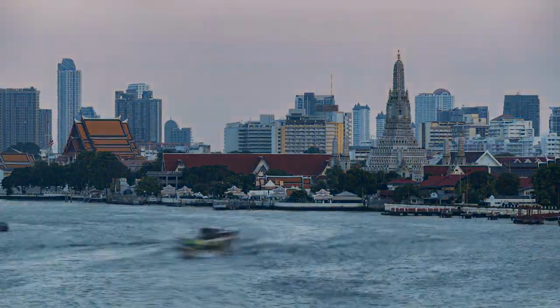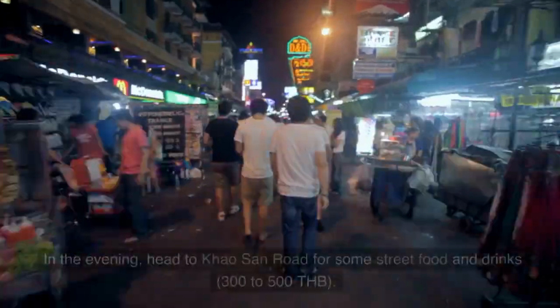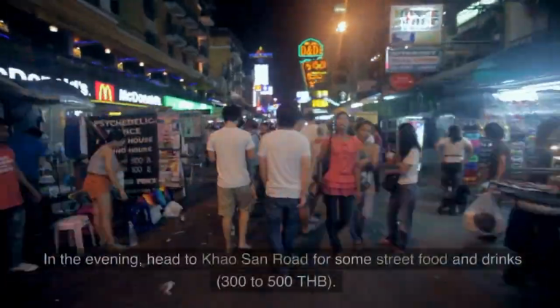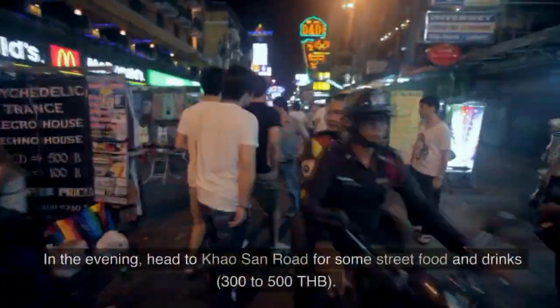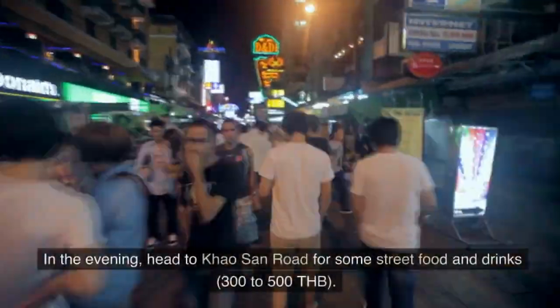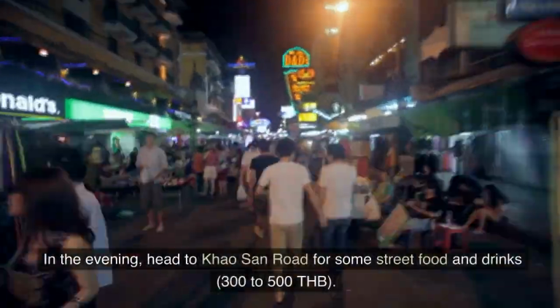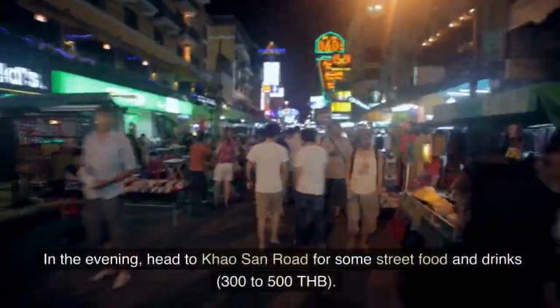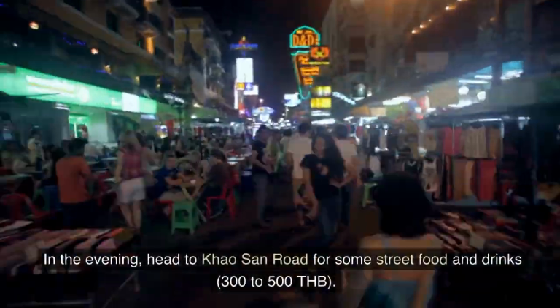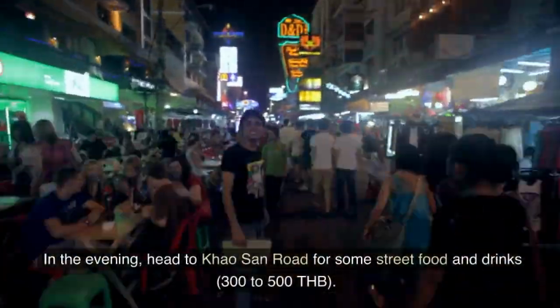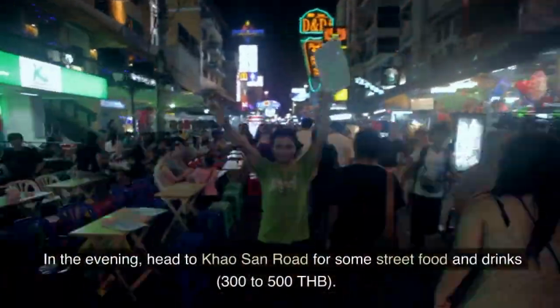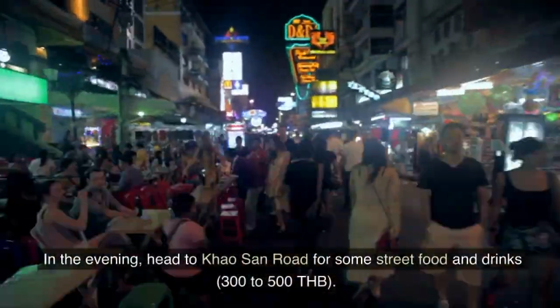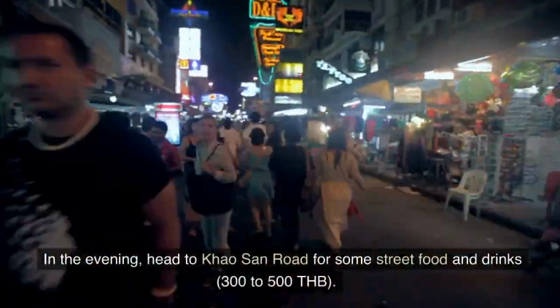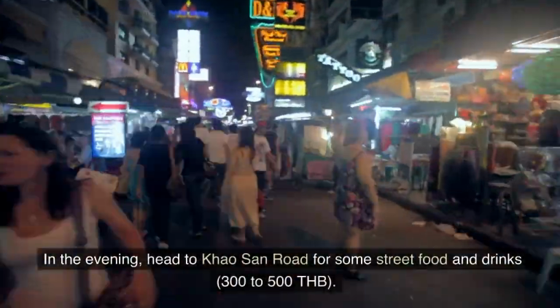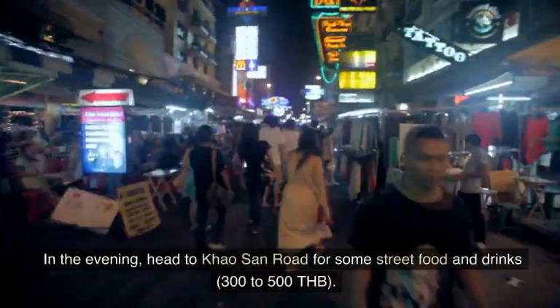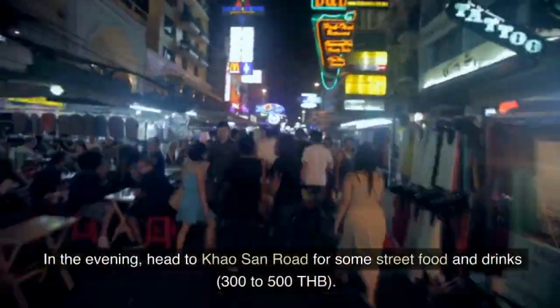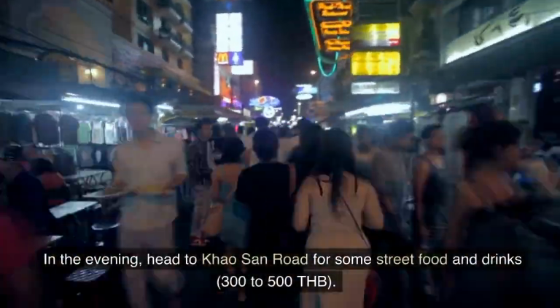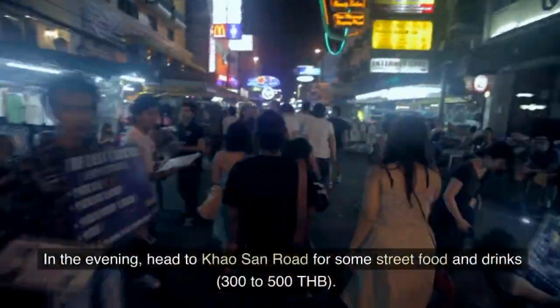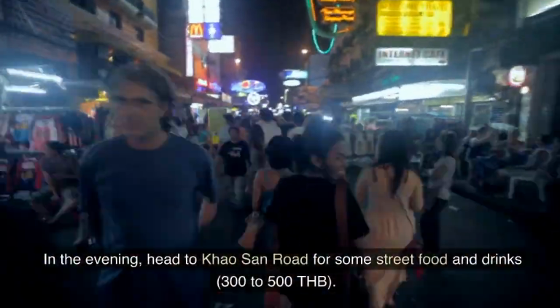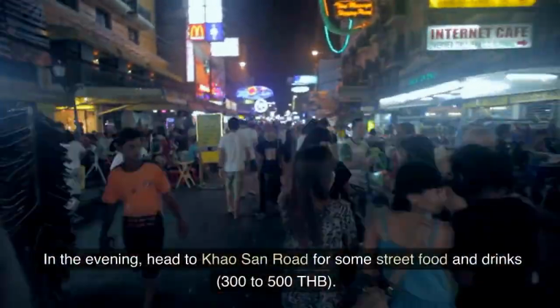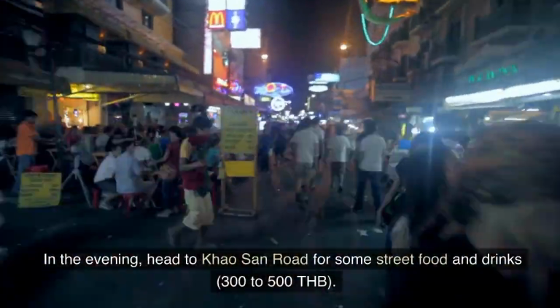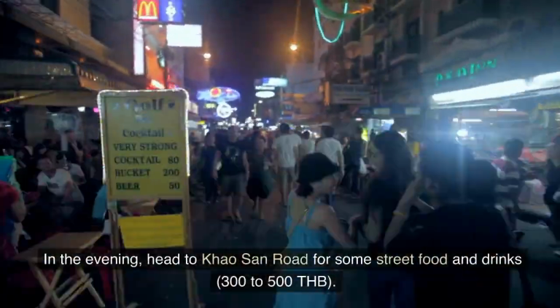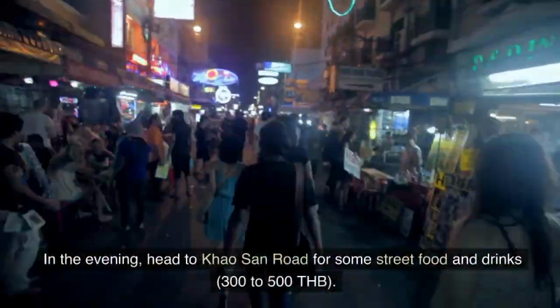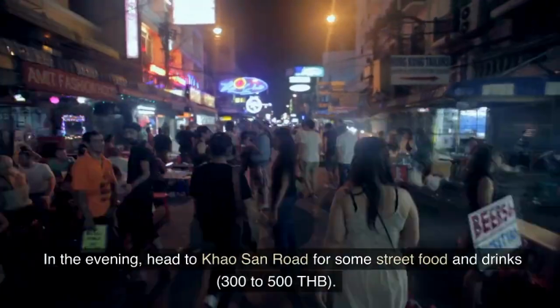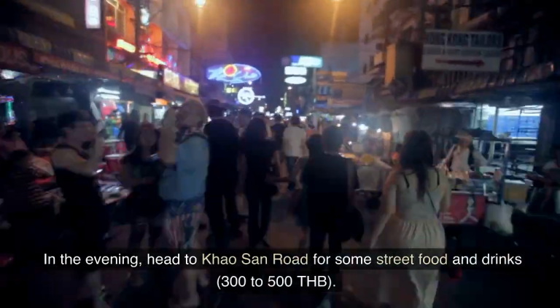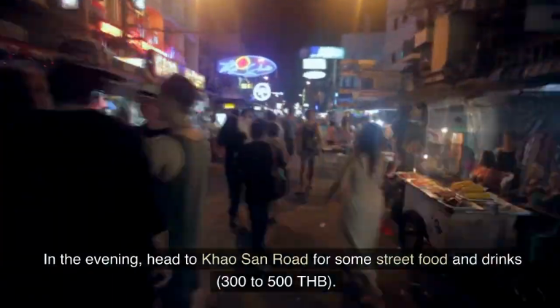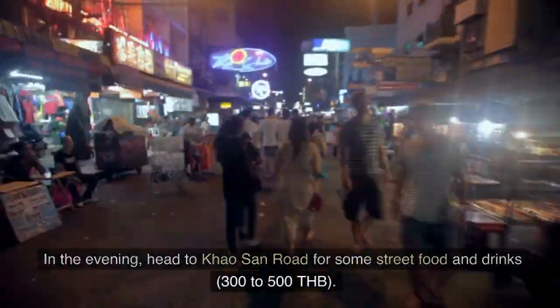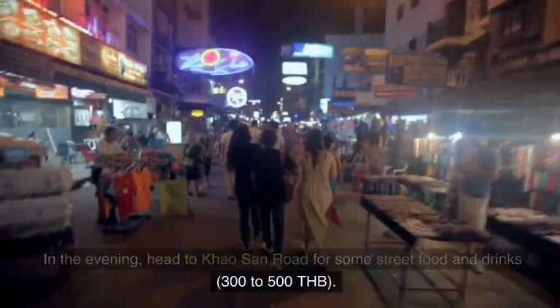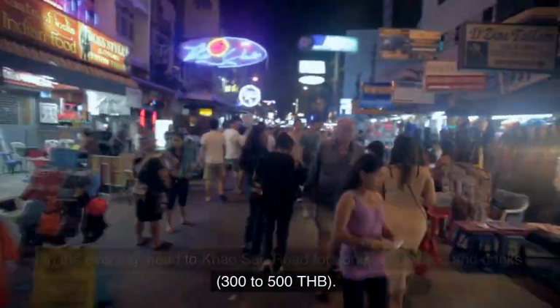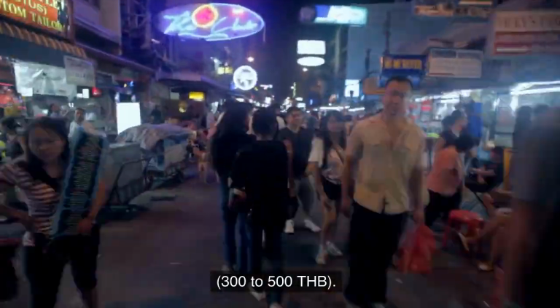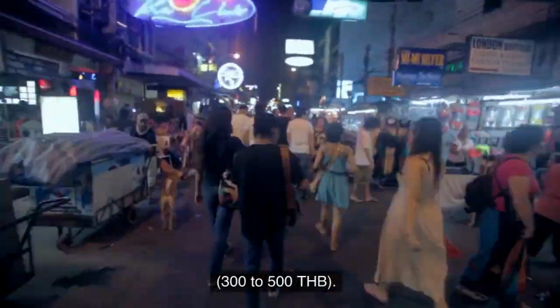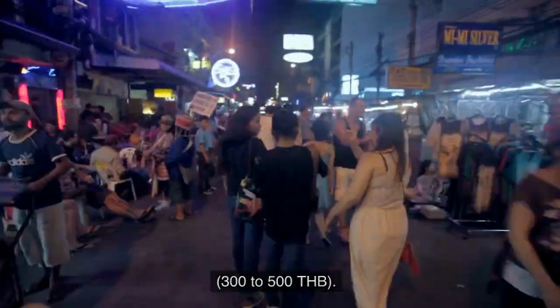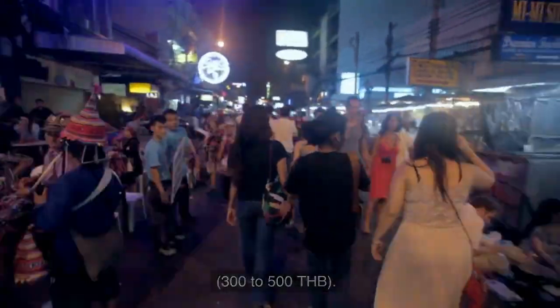In the evening, head to Khao San Road for some street food and drinks, 300 to 500 Thai bahts.